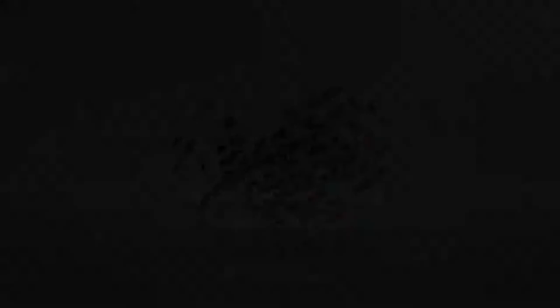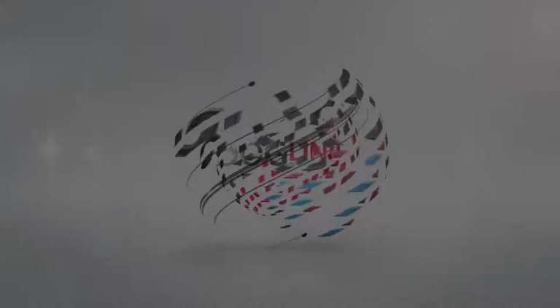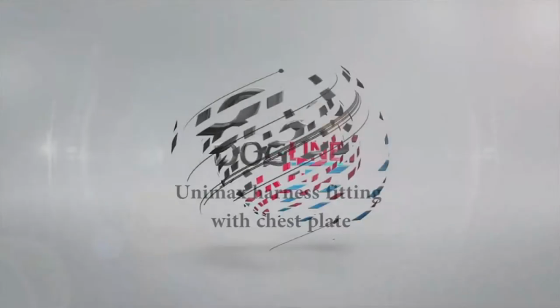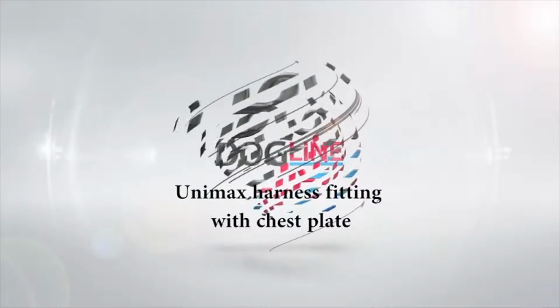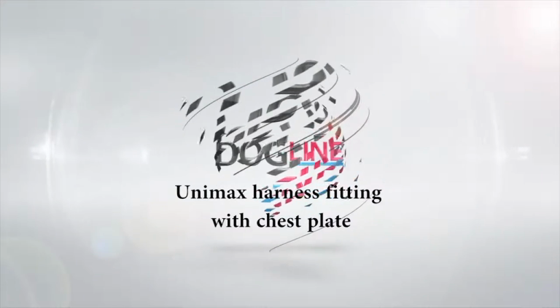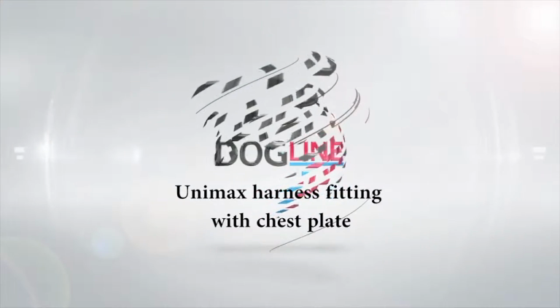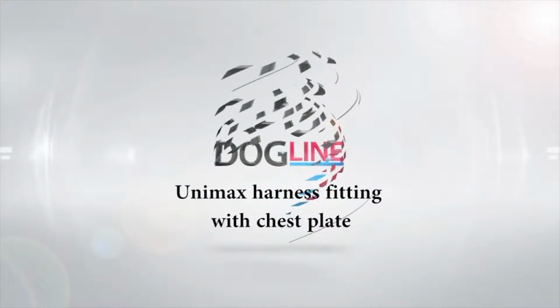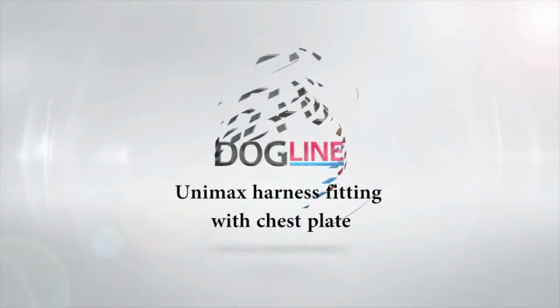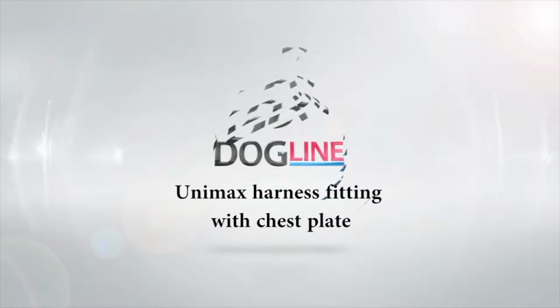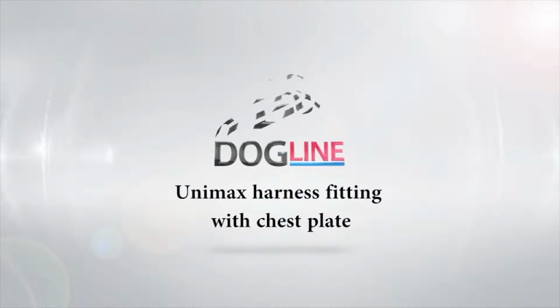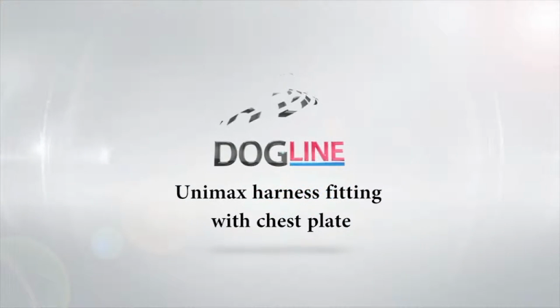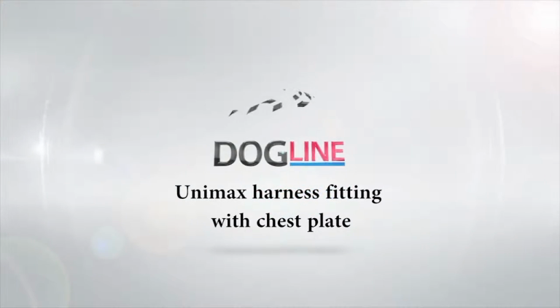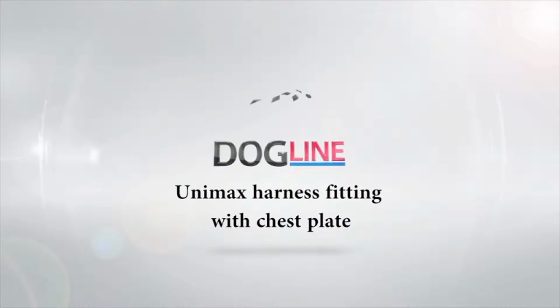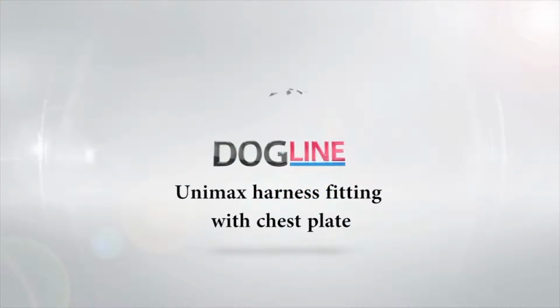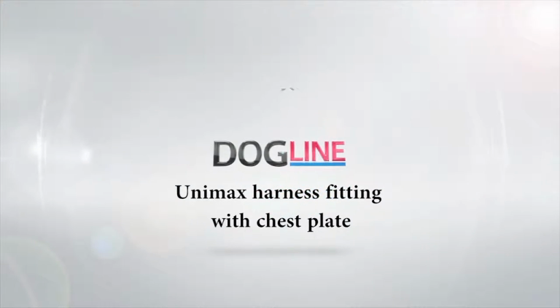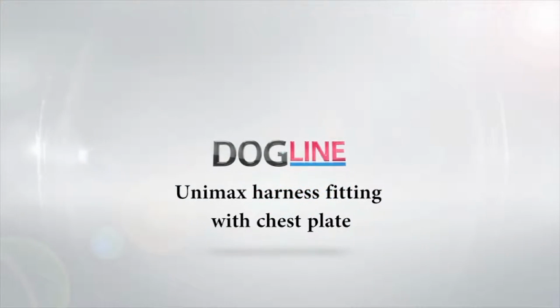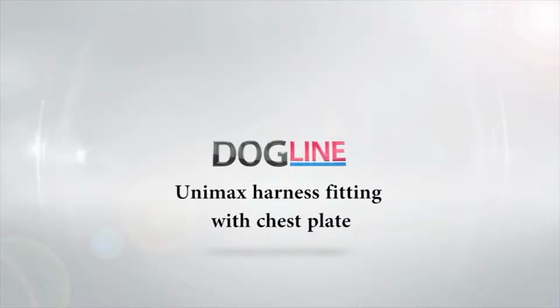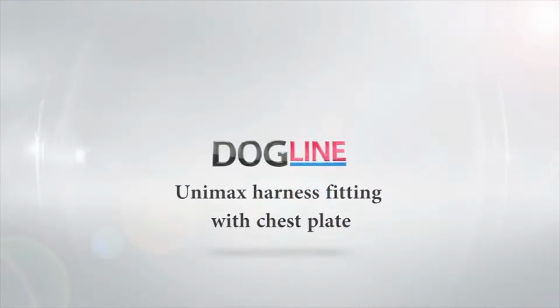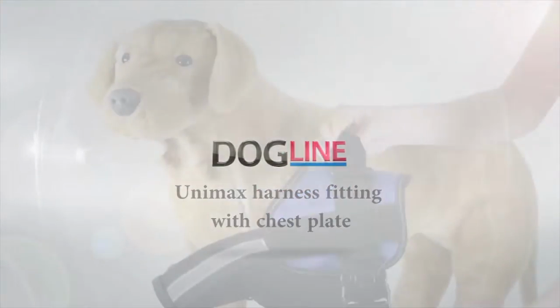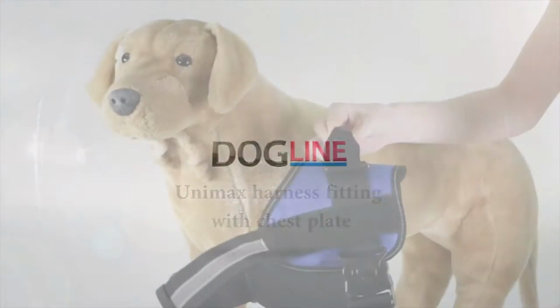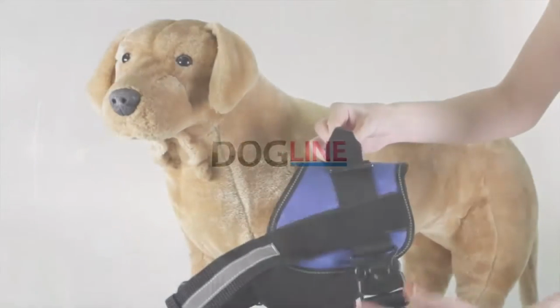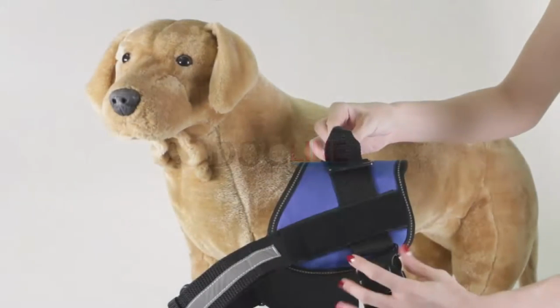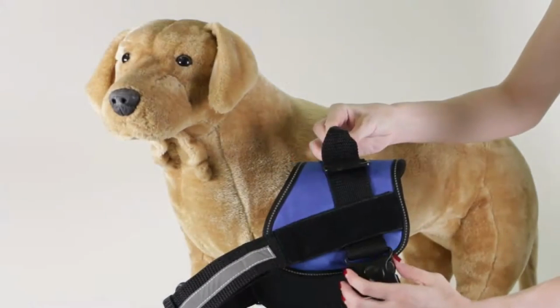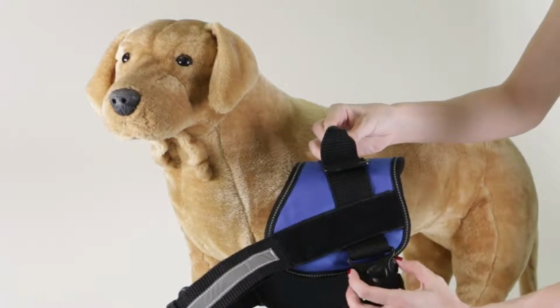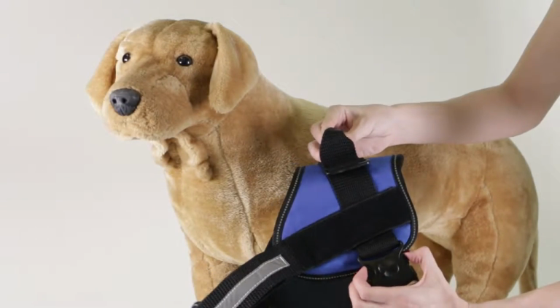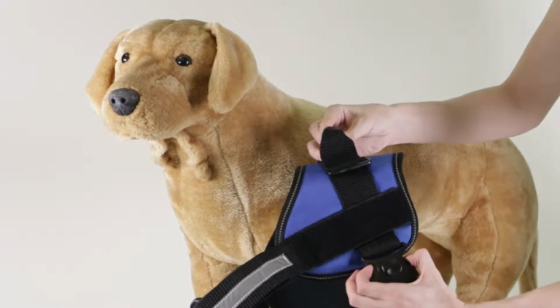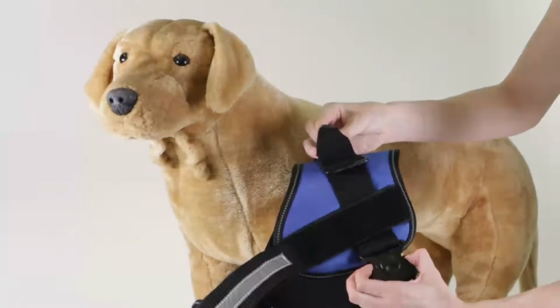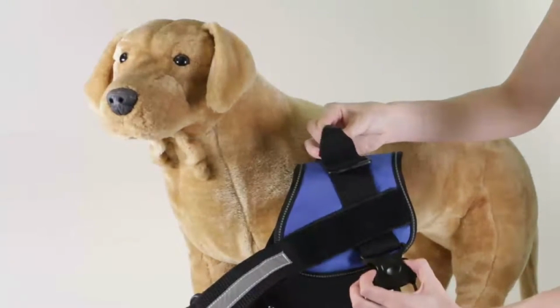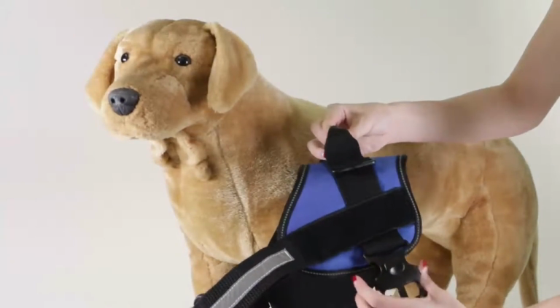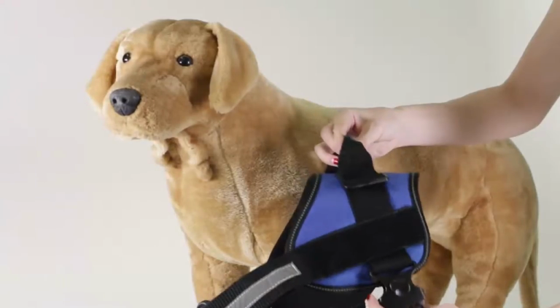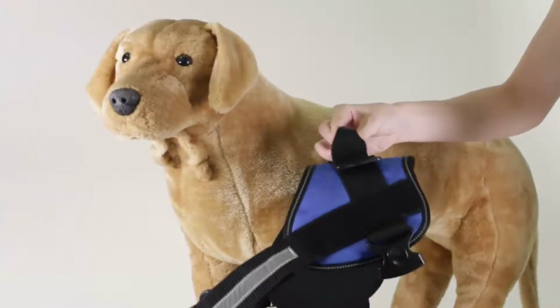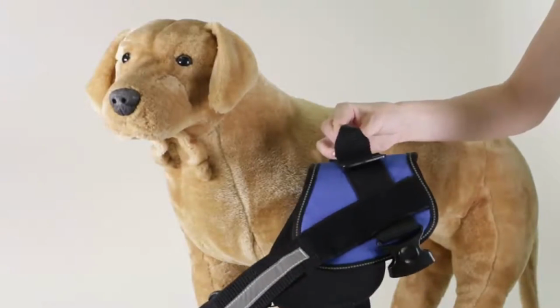Putting on the Unimax Multi-Purpose Harness with Chestplate. First, unbuckle the harness.